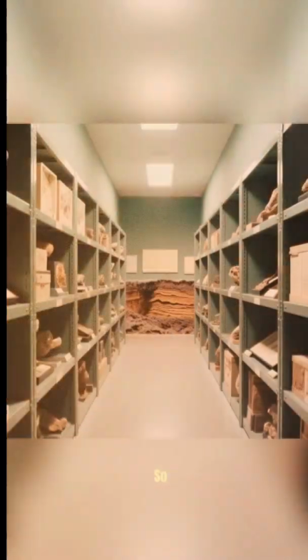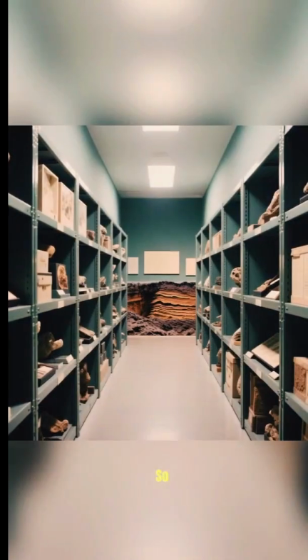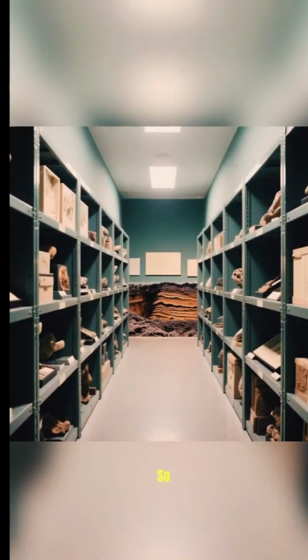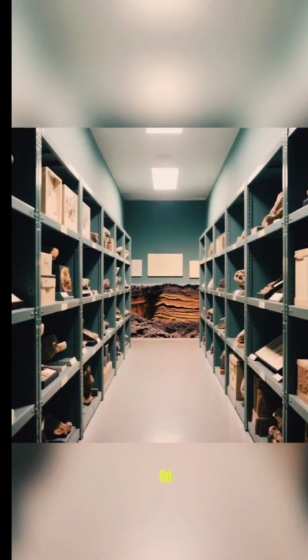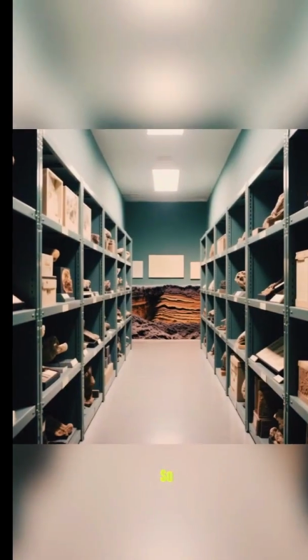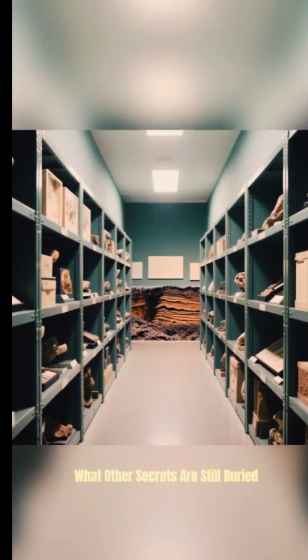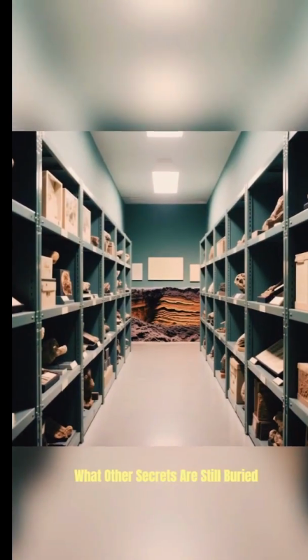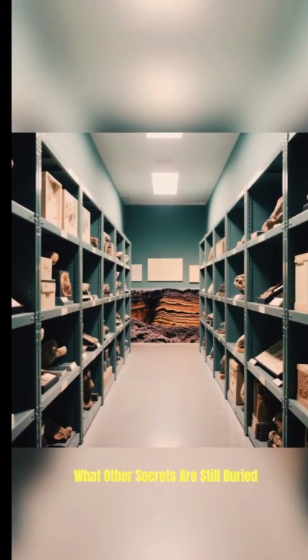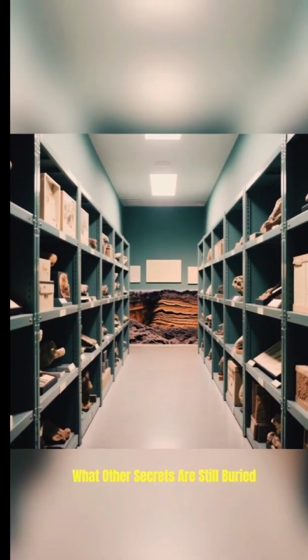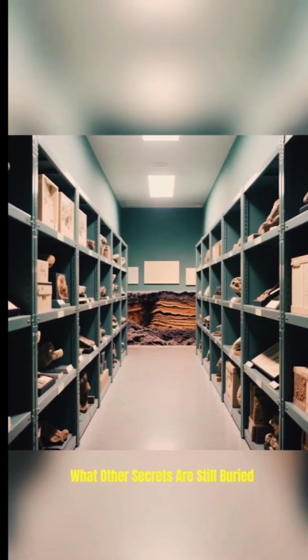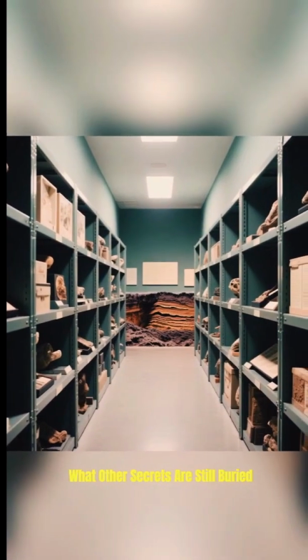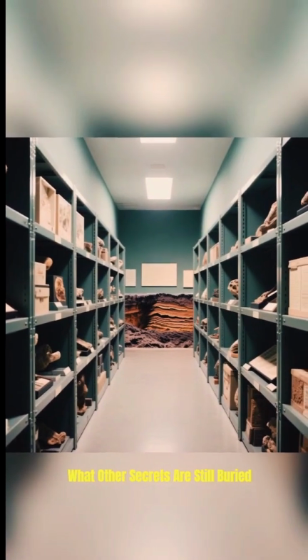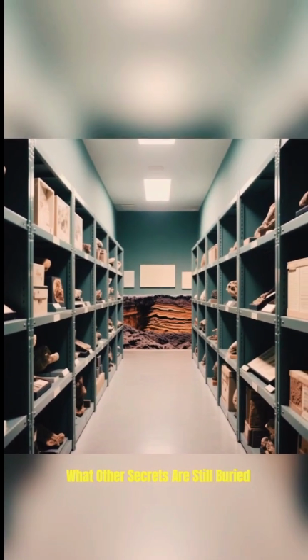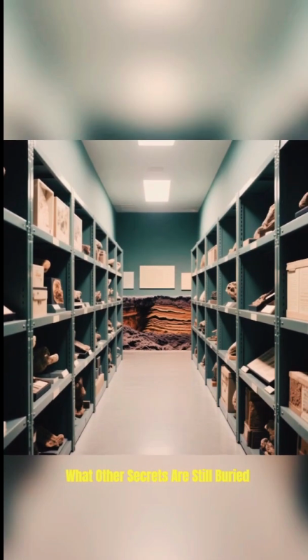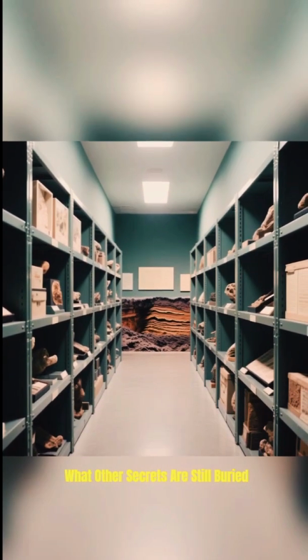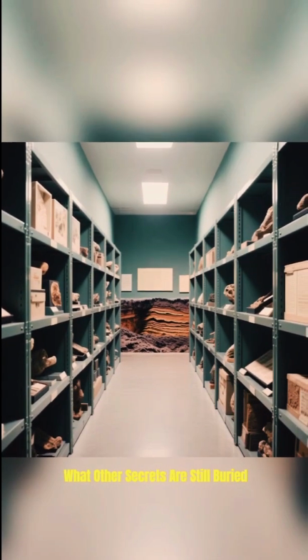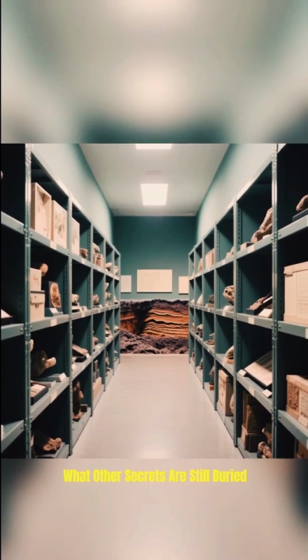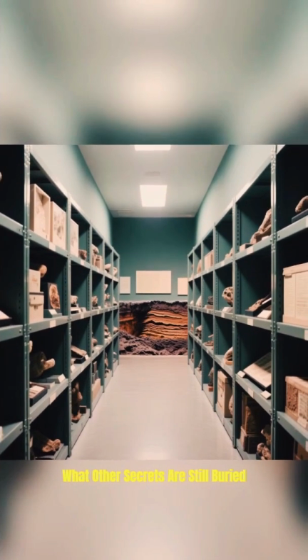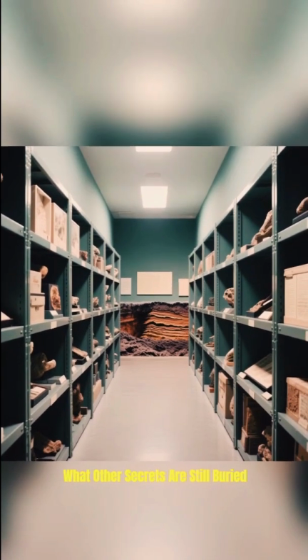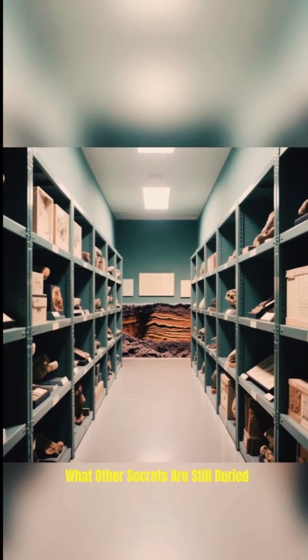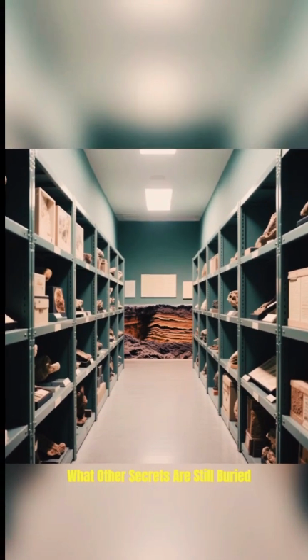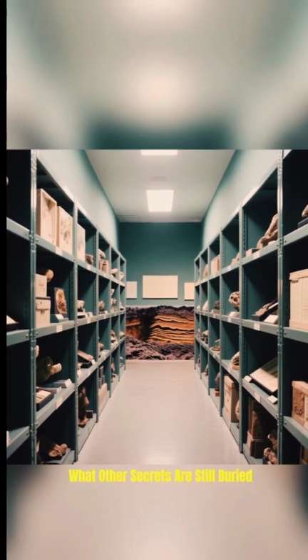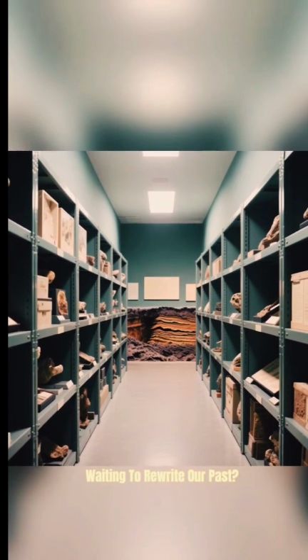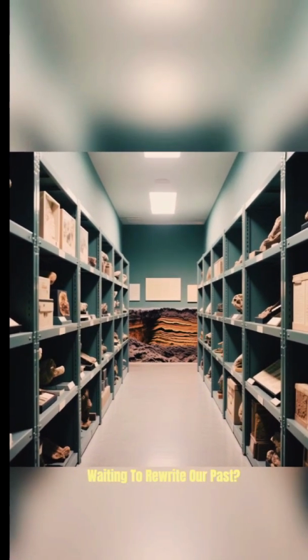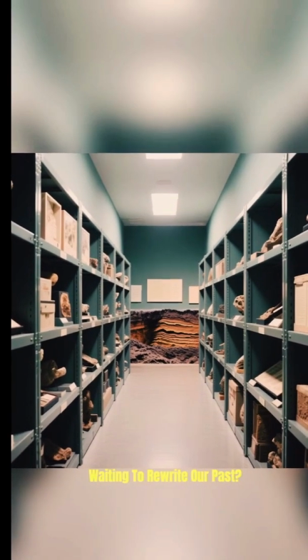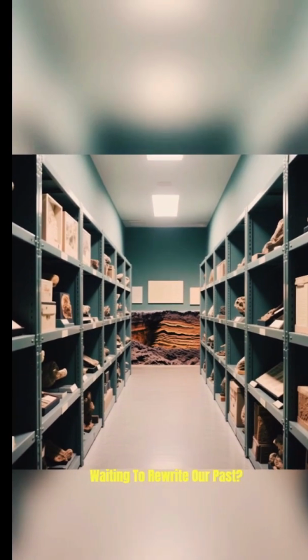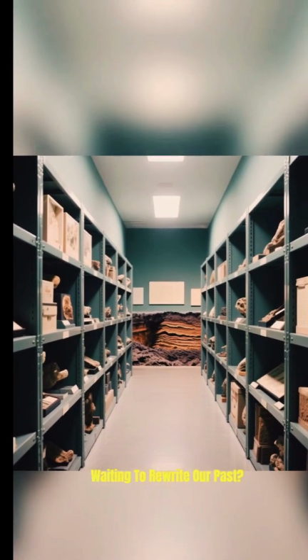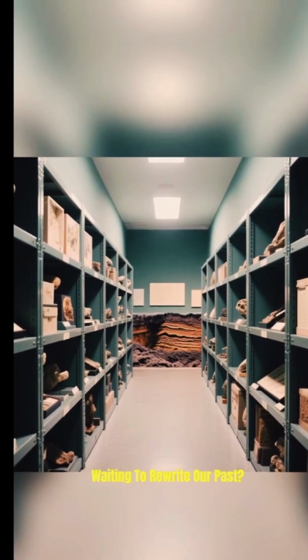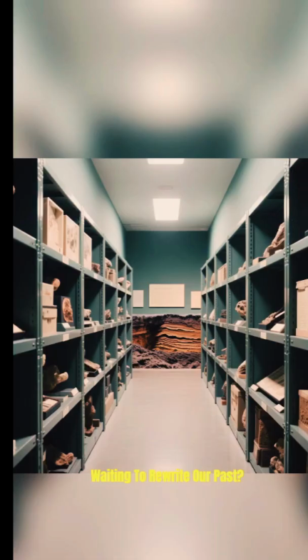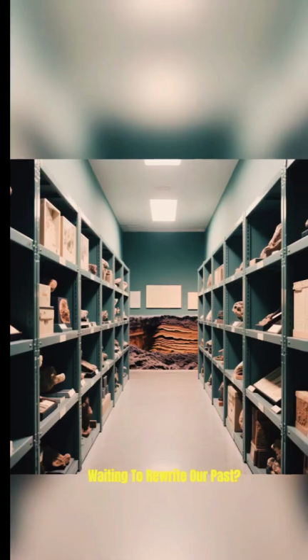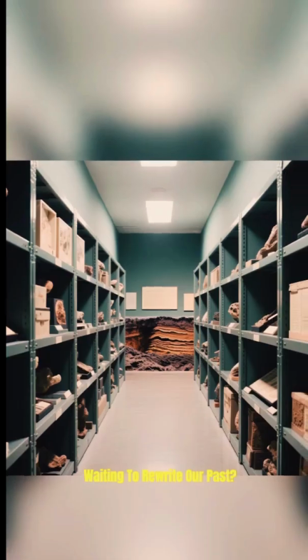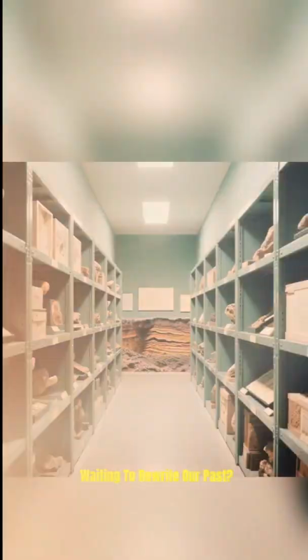So, what other secrets are still buried, waiting to rewrite our past?